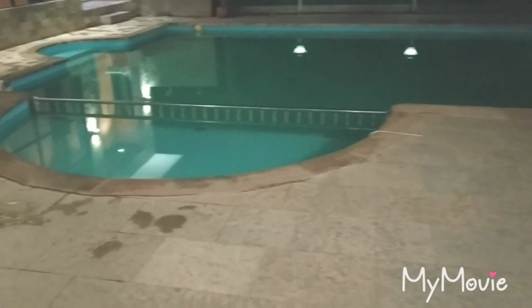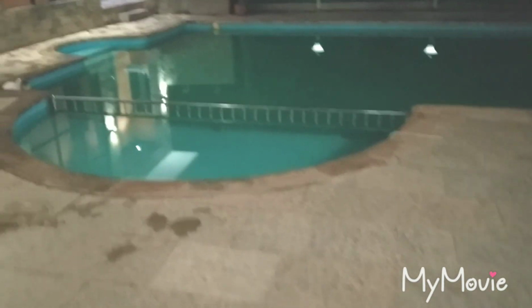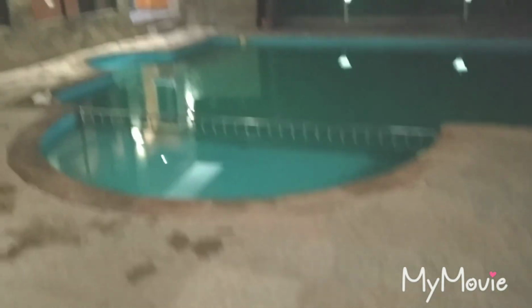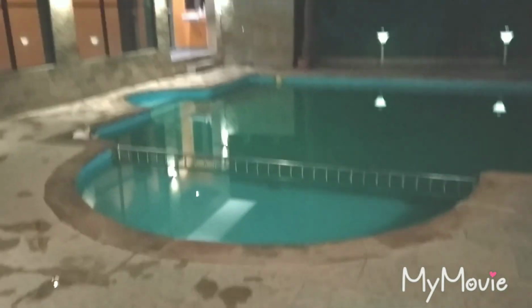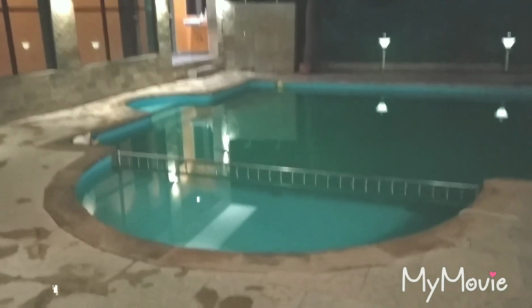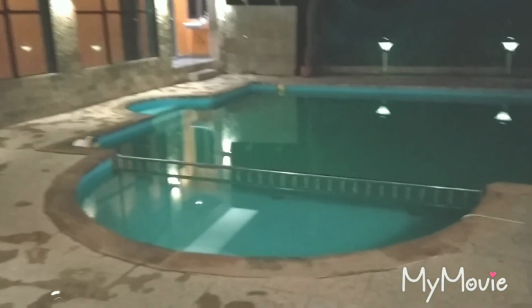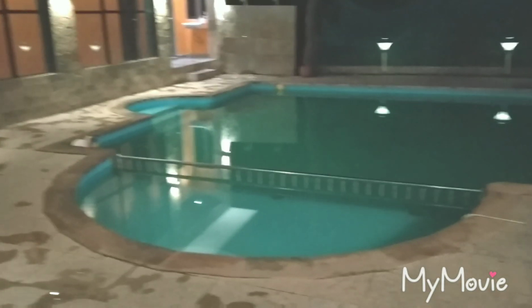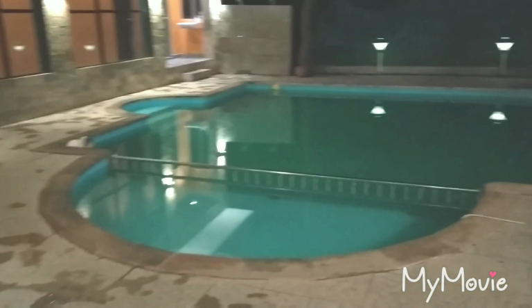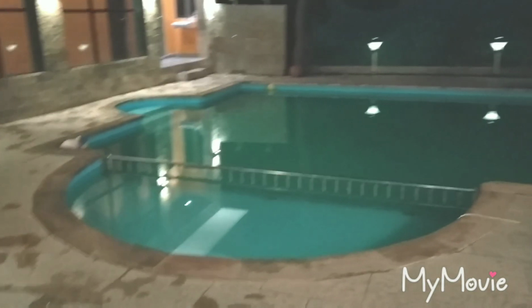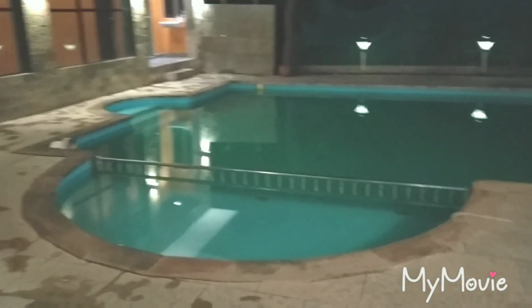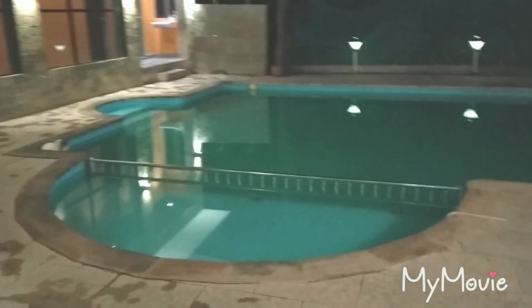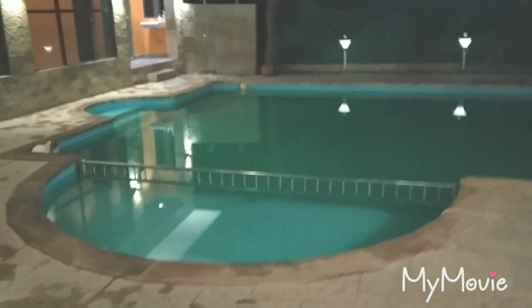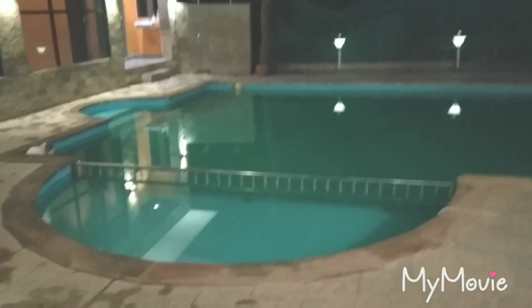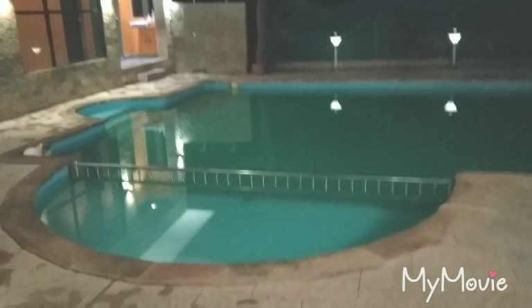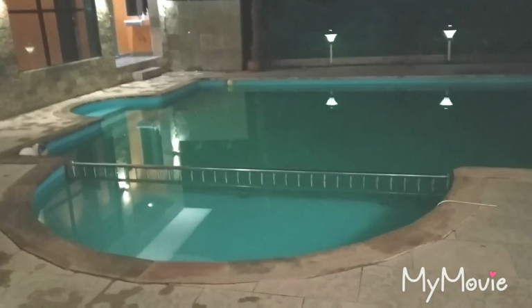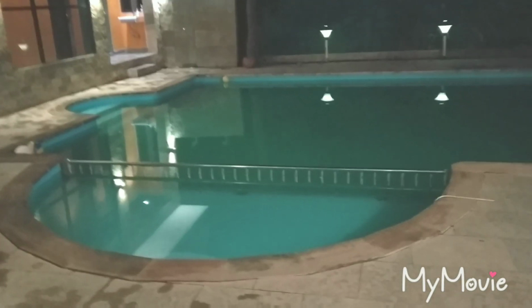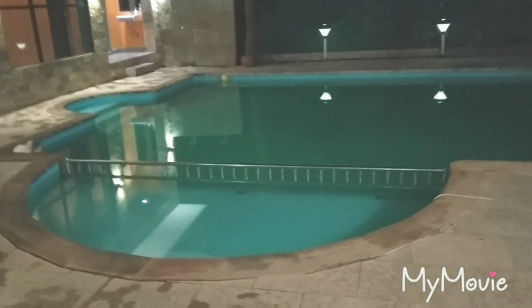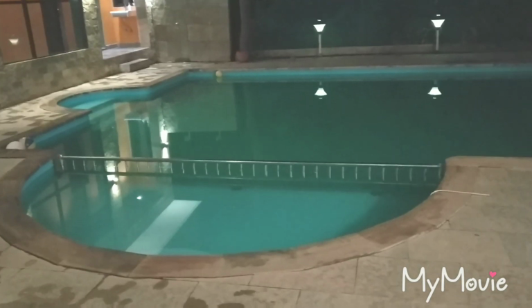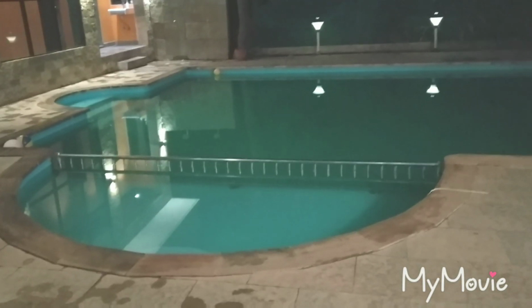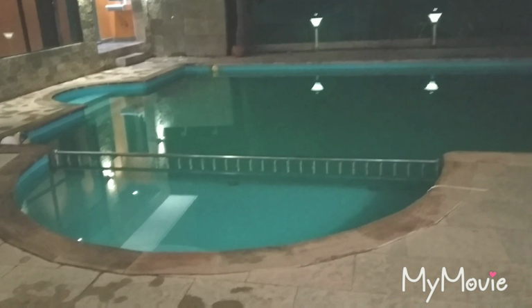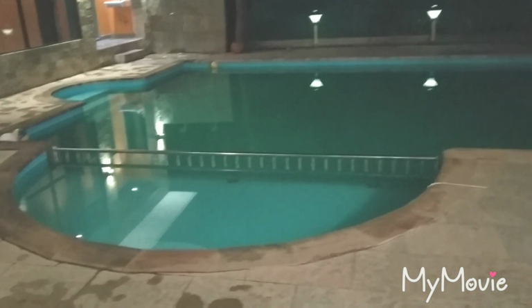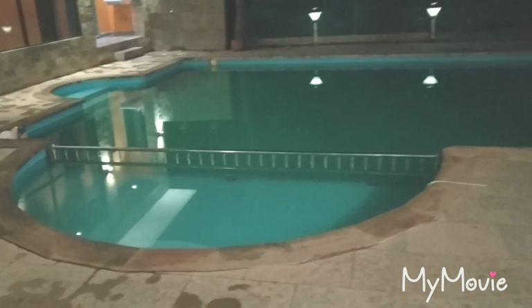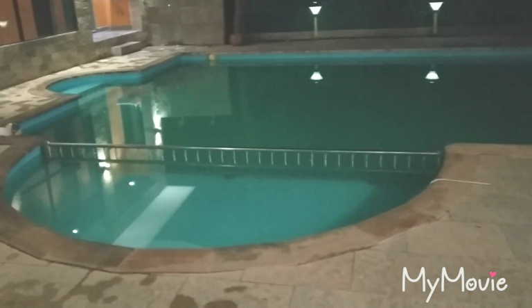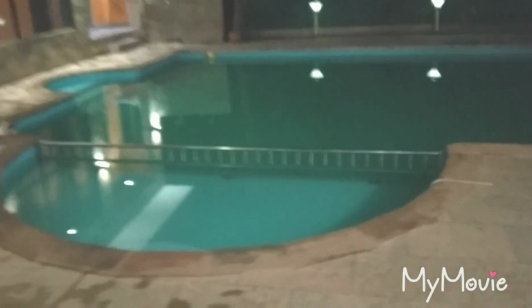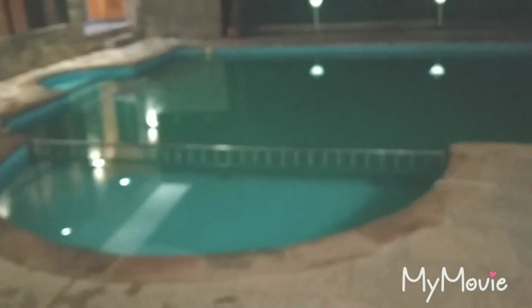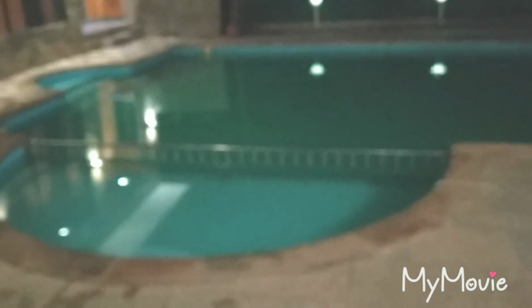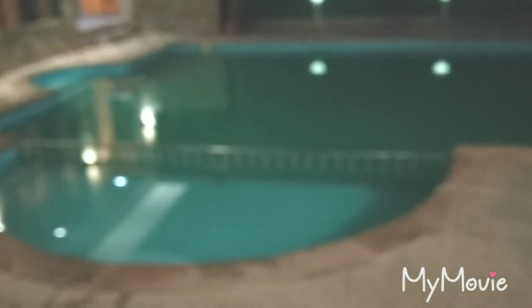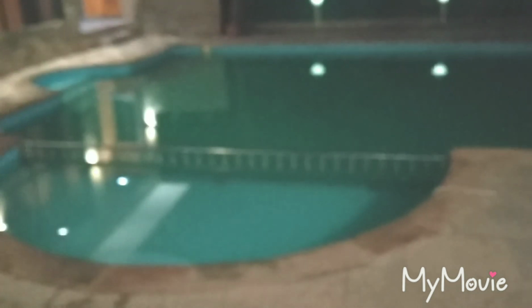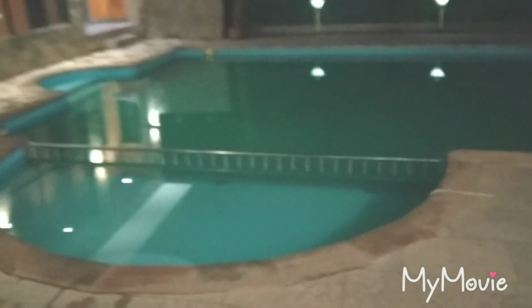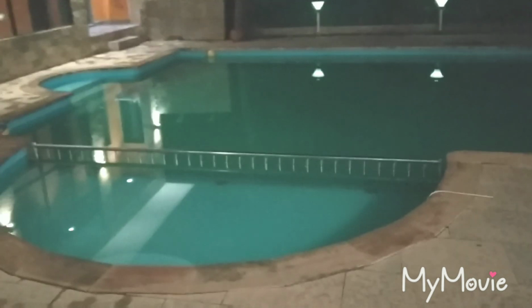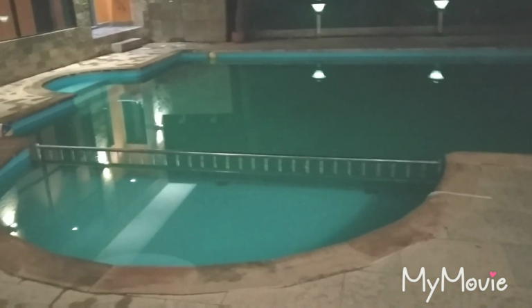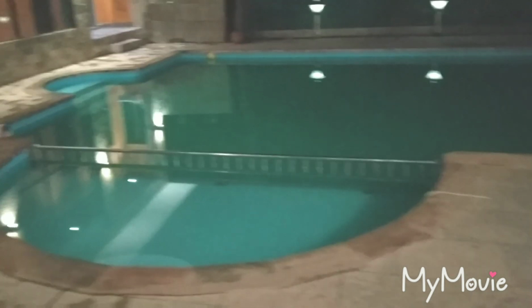Next you have a kids and adult swimming pool. It has an attached shower area as well.